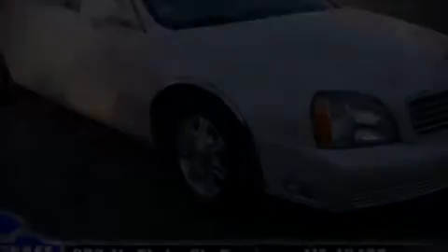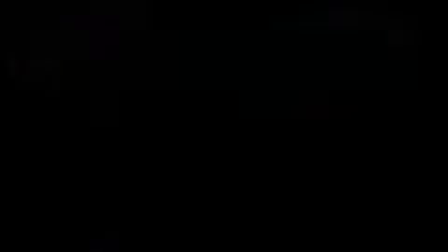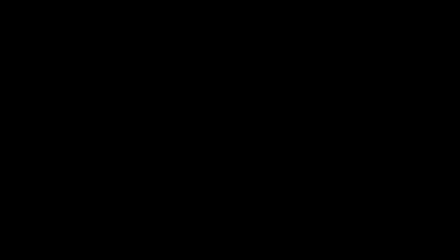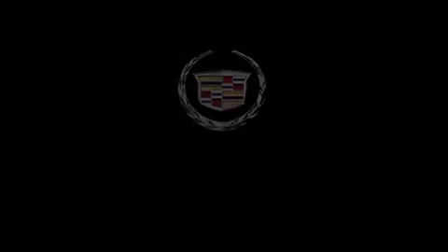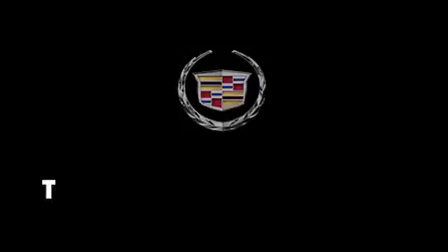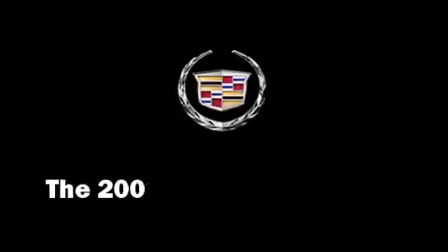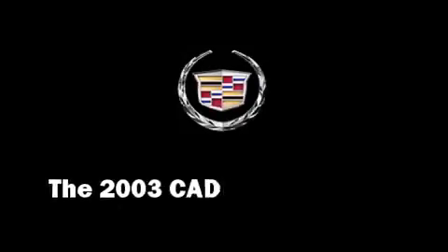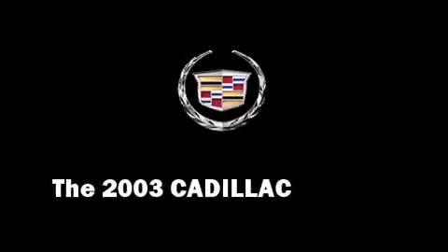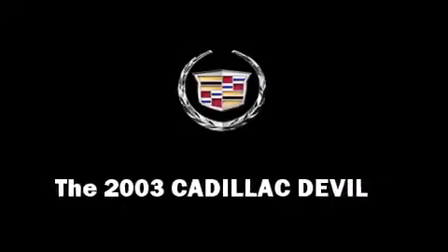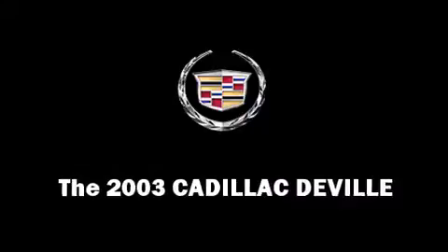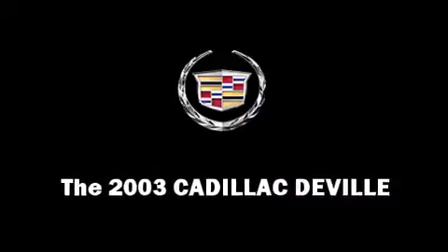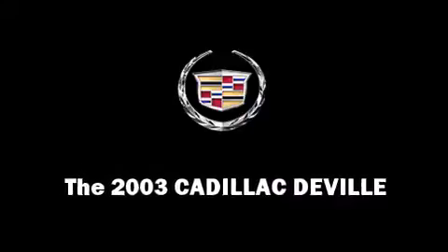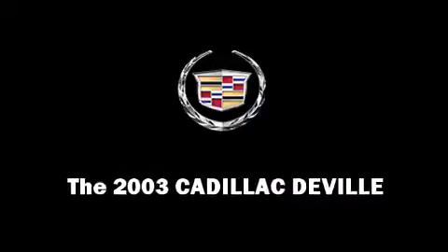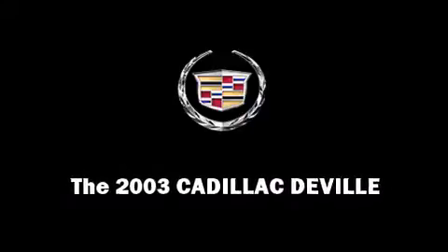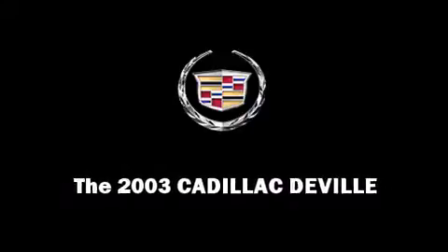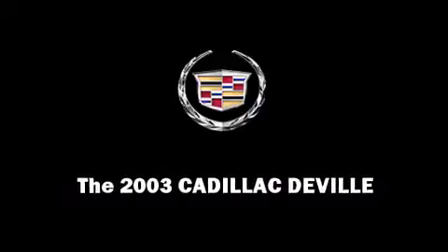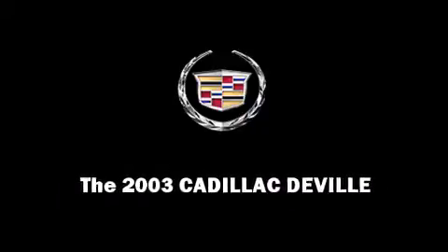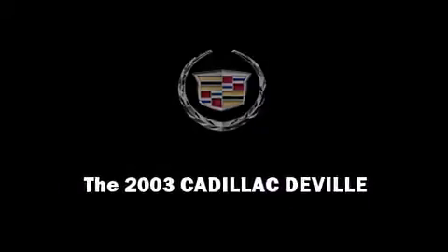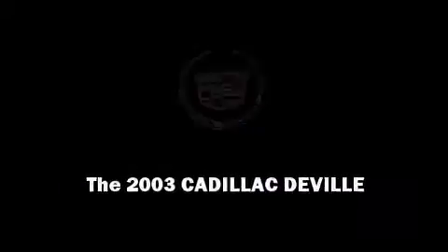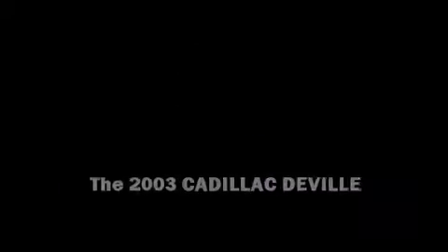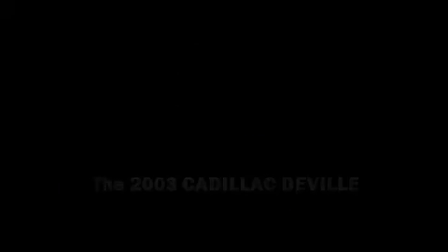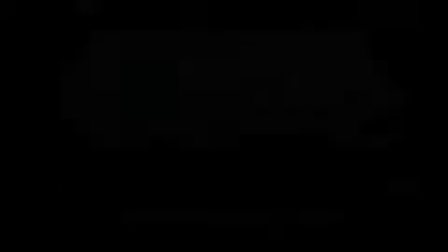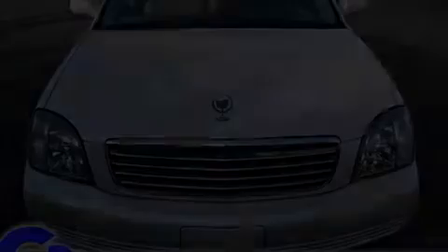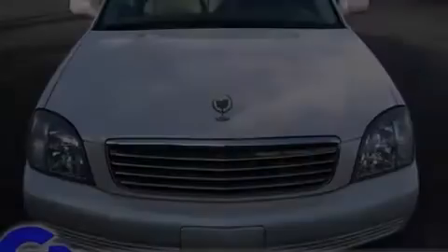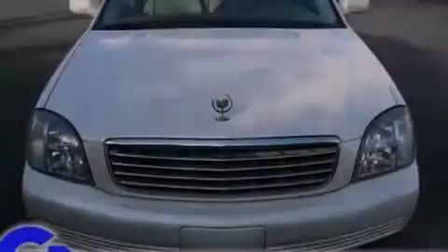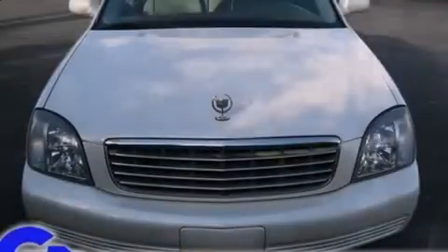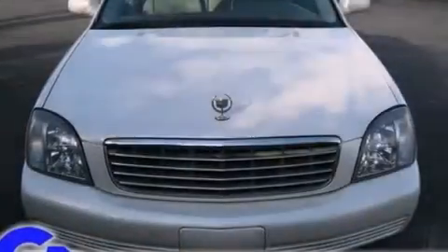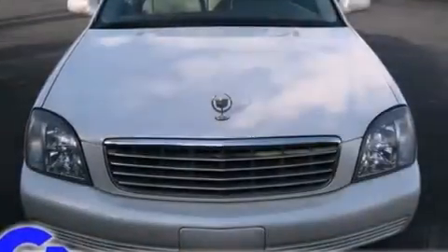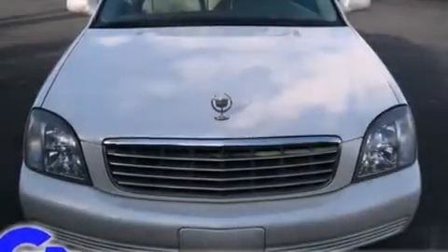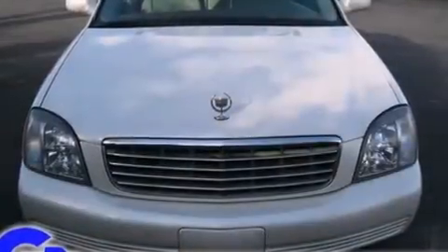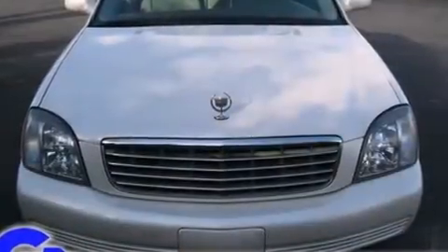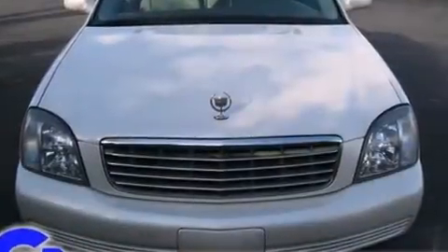It features a front wheel drive platform, an automatic transmission, and a powerful eight cylinder engine.